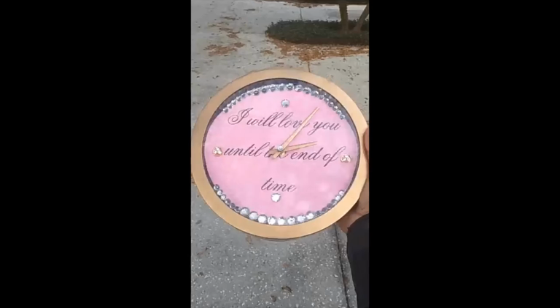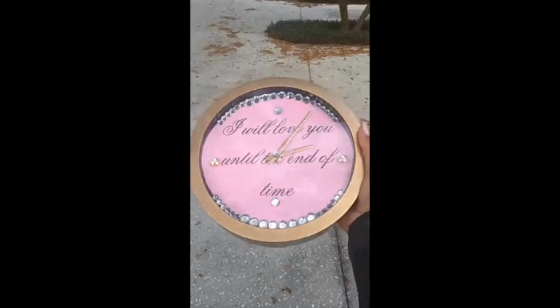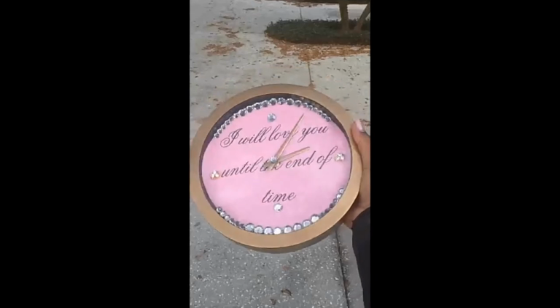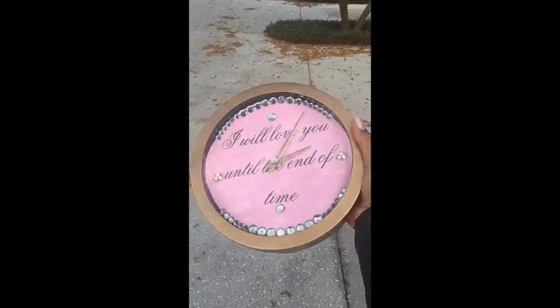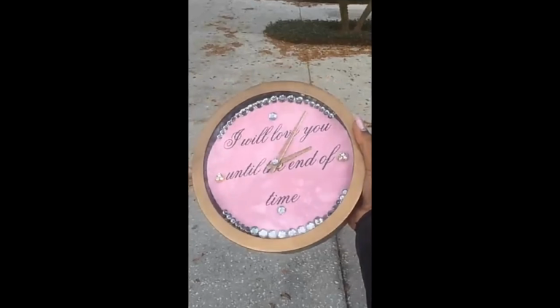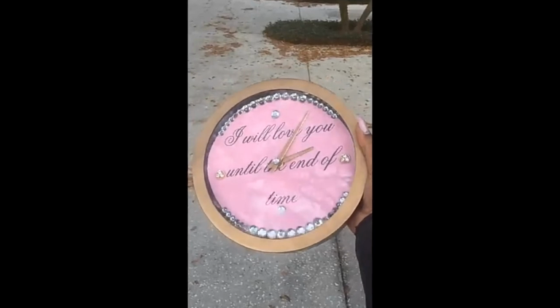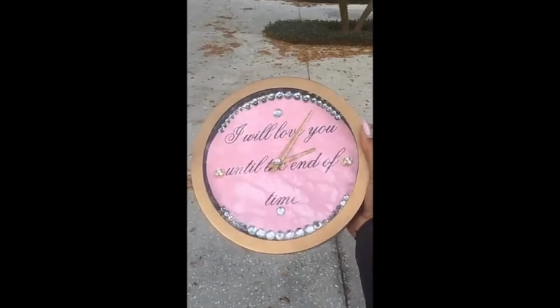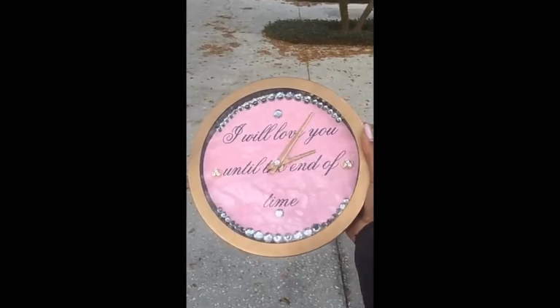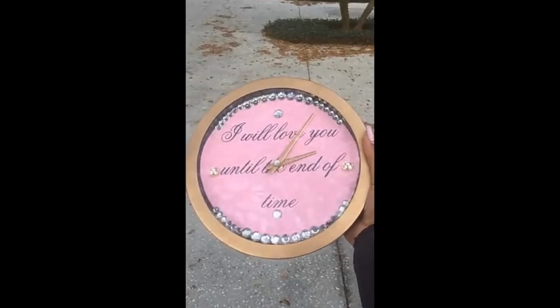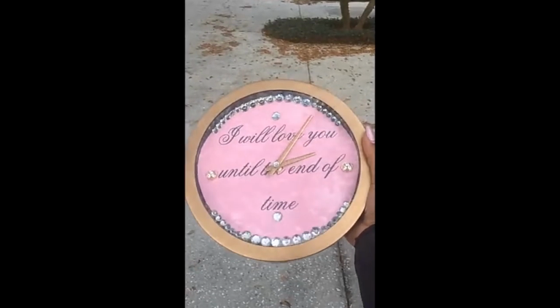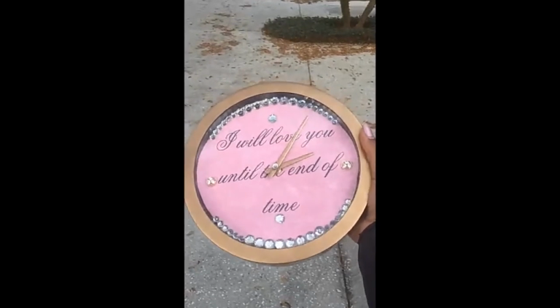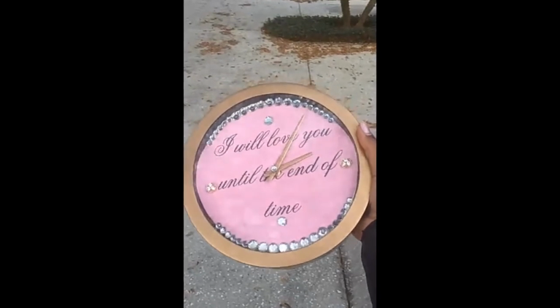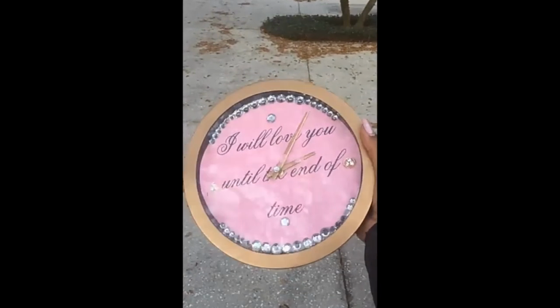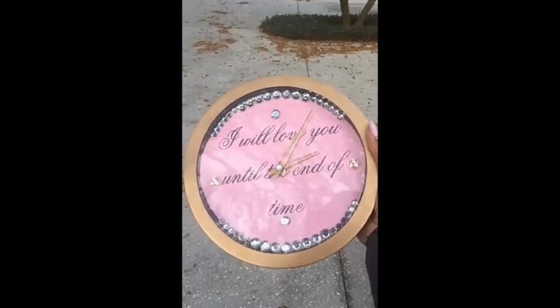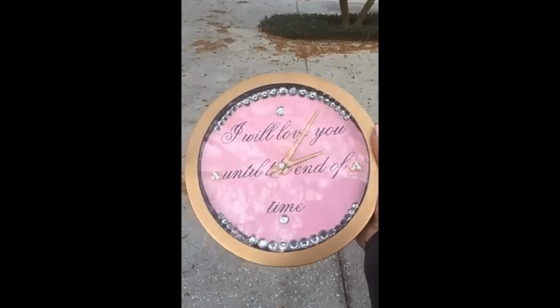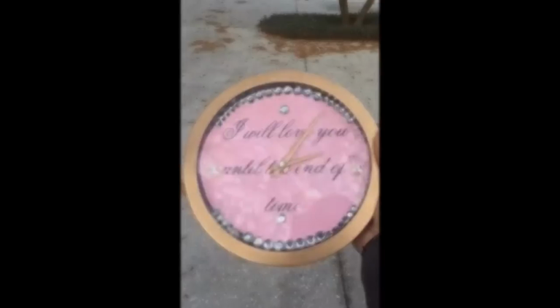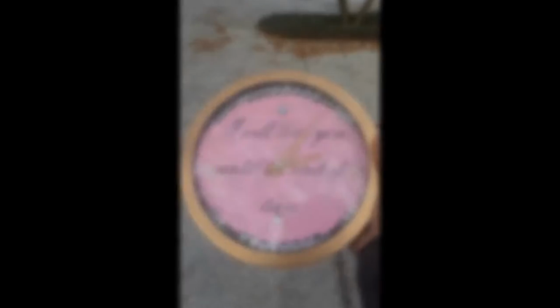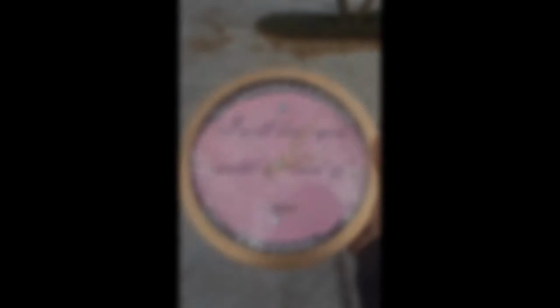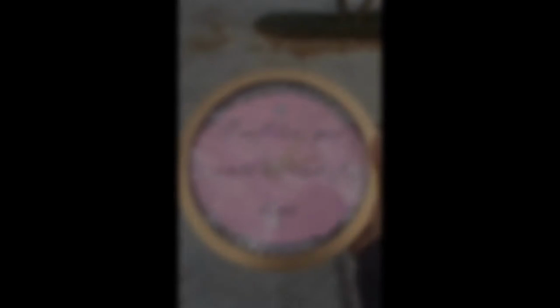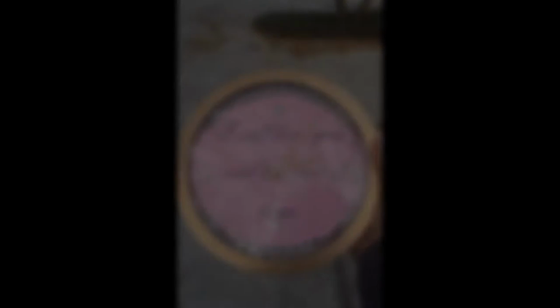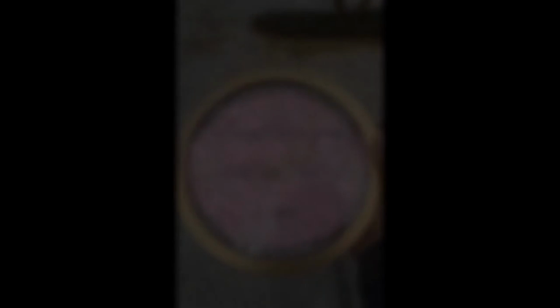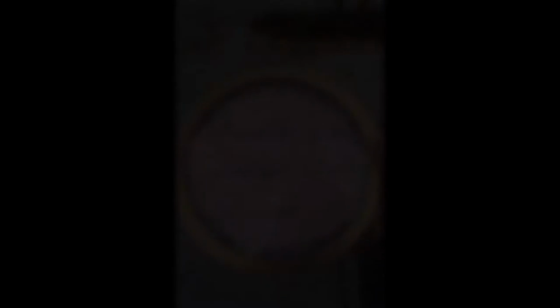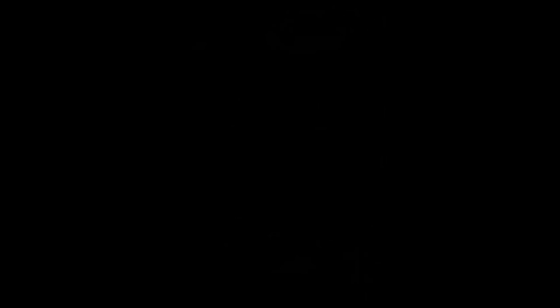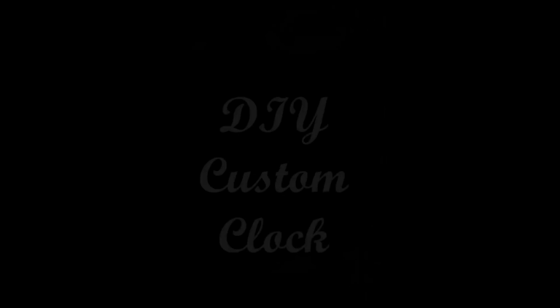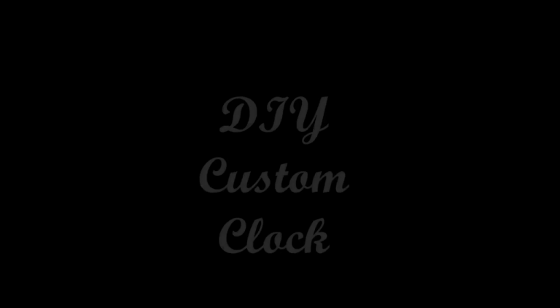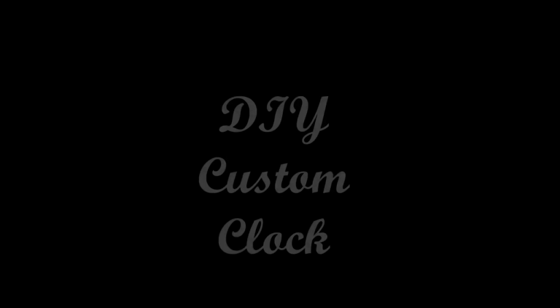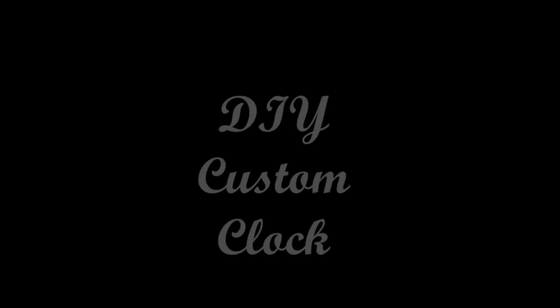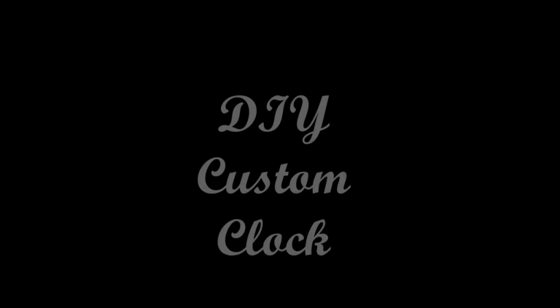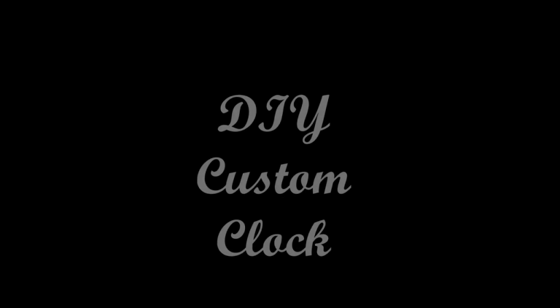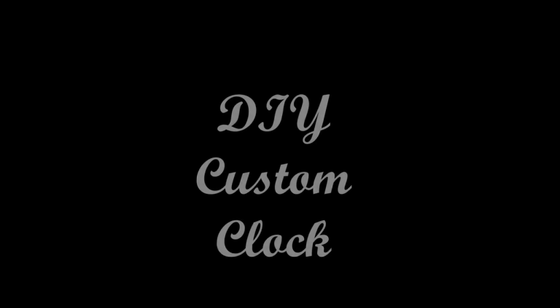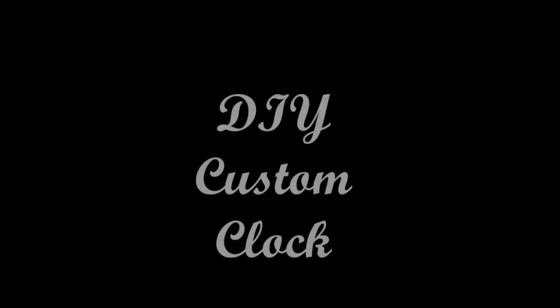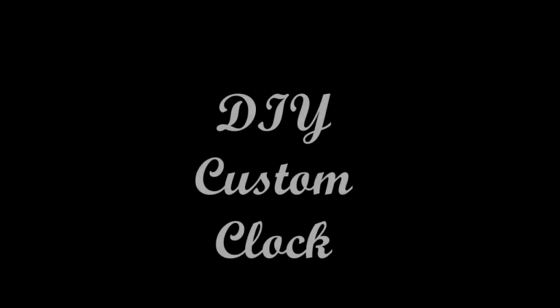Hey guys, if you're interested in knowing how I made this DIY custom clock, keep watching.